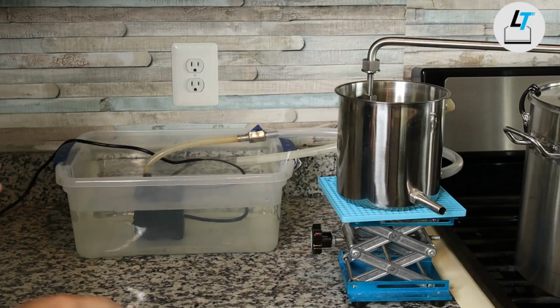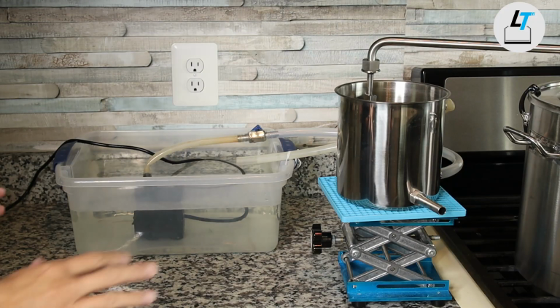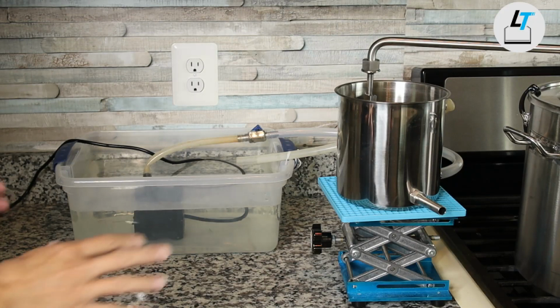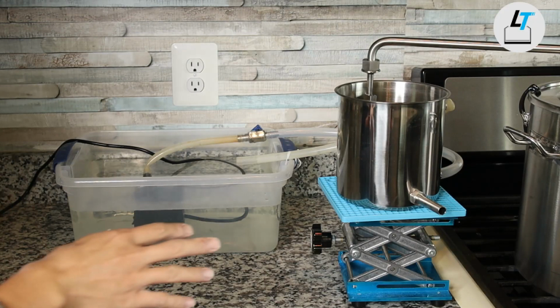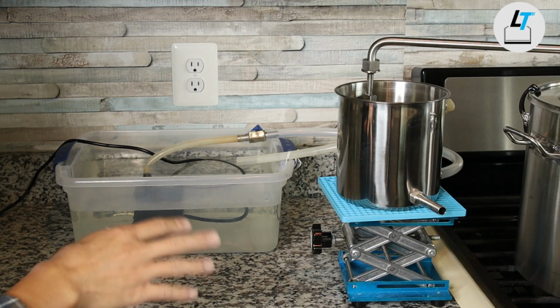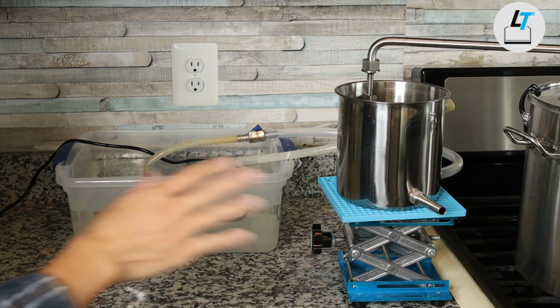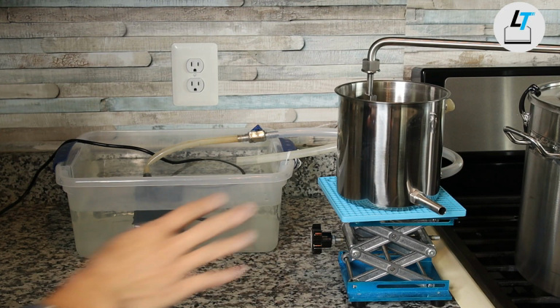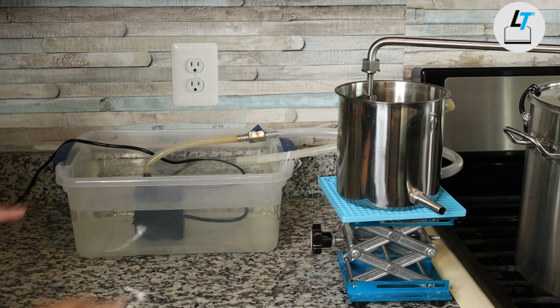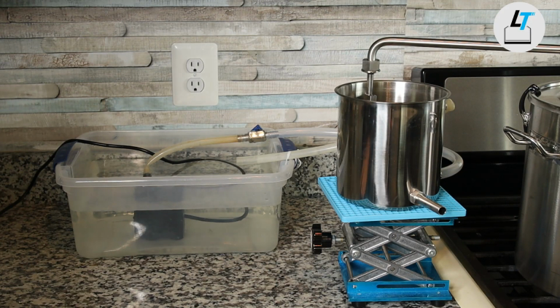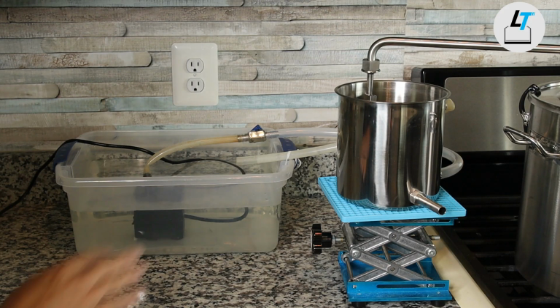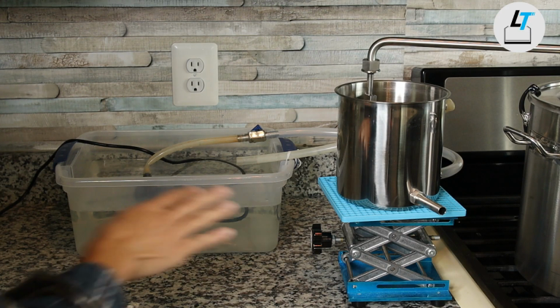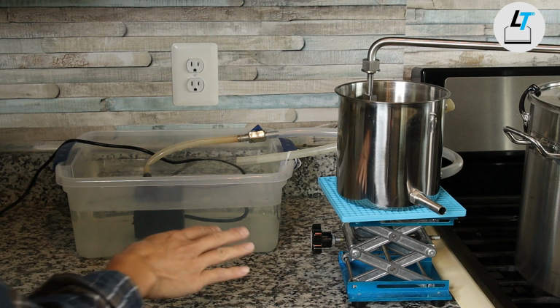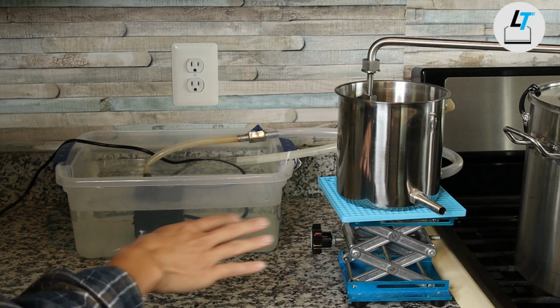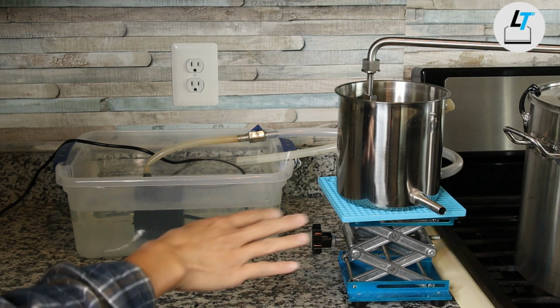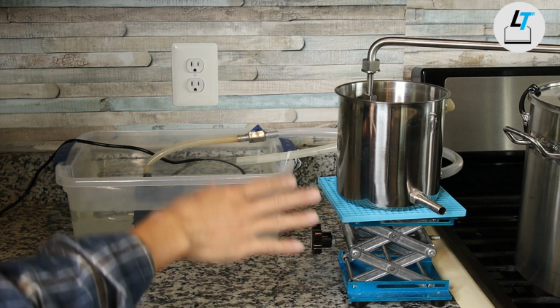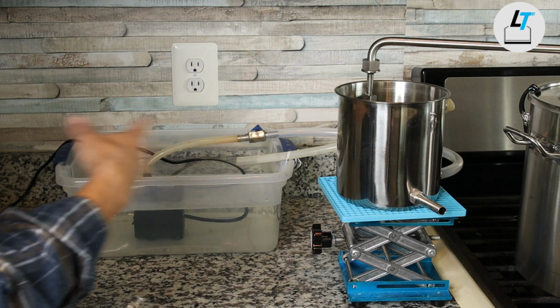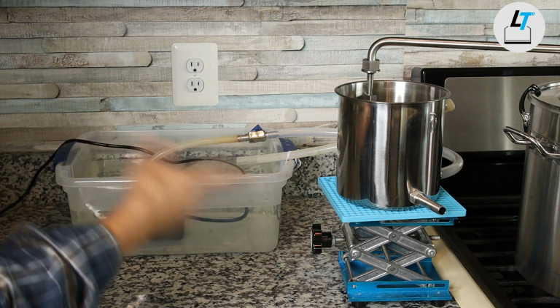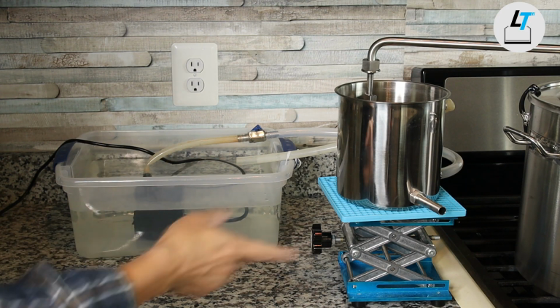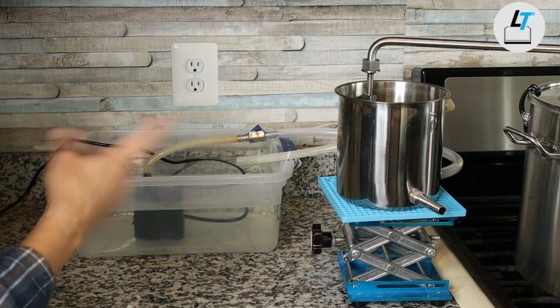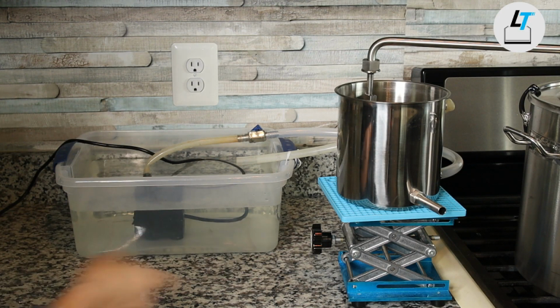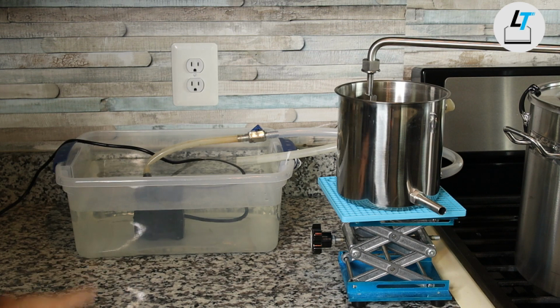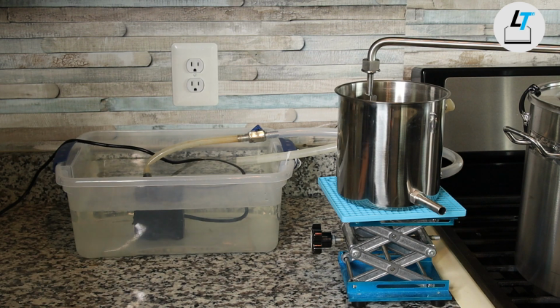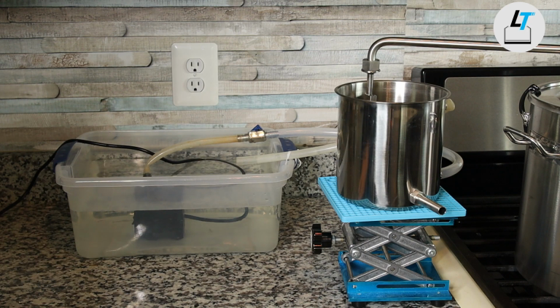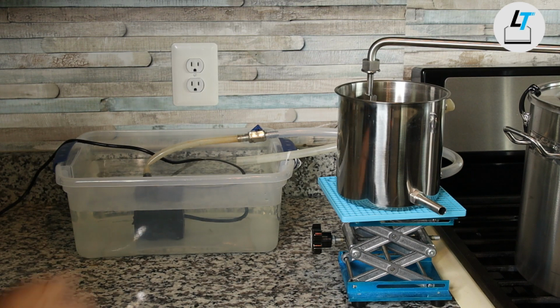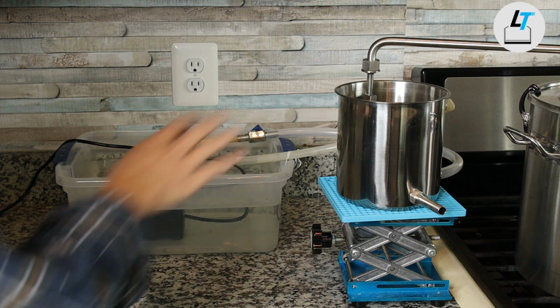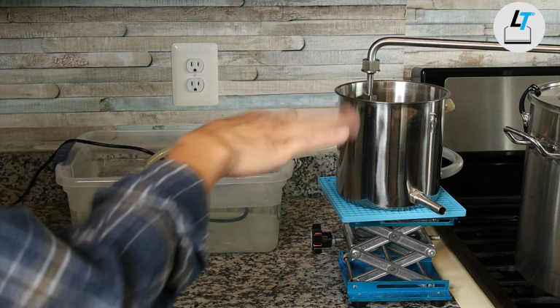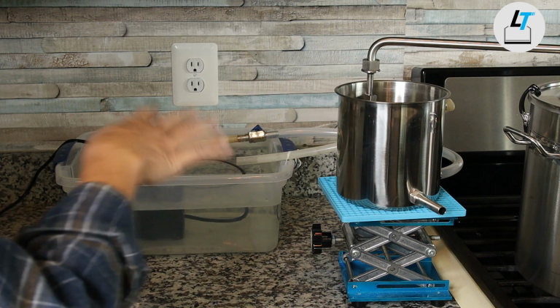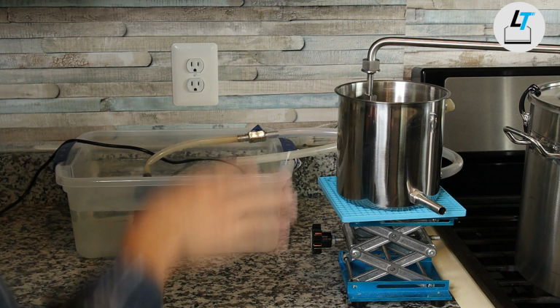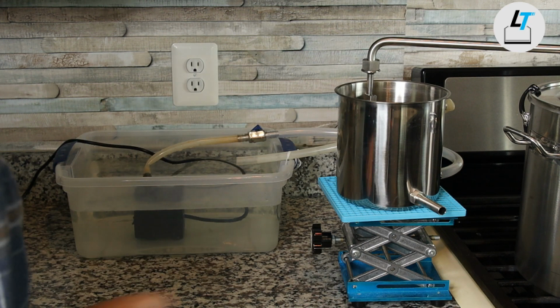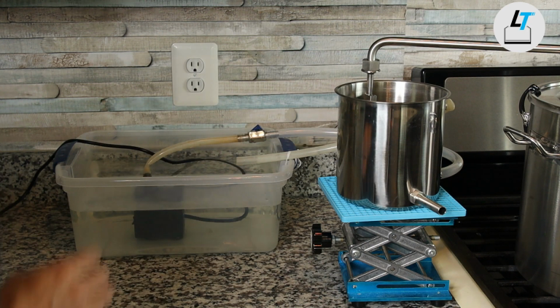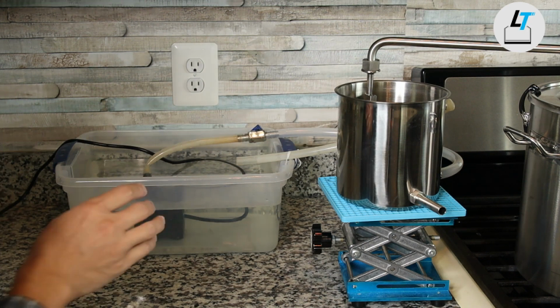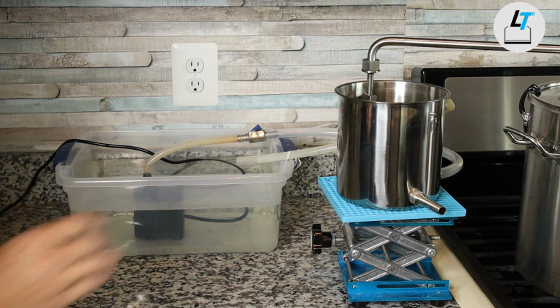Again, before the distillation, test the circulation. Make sure it runs smoothly.